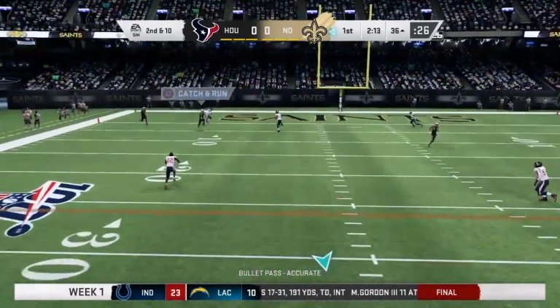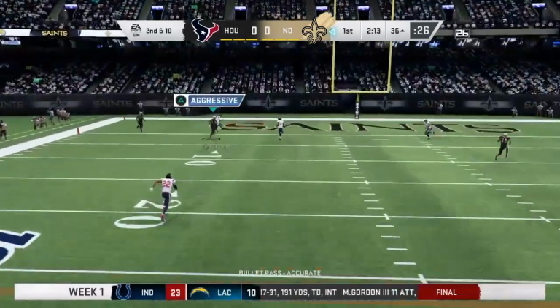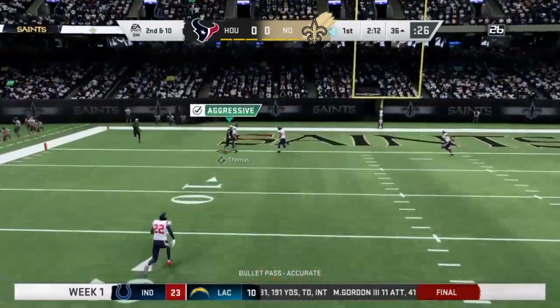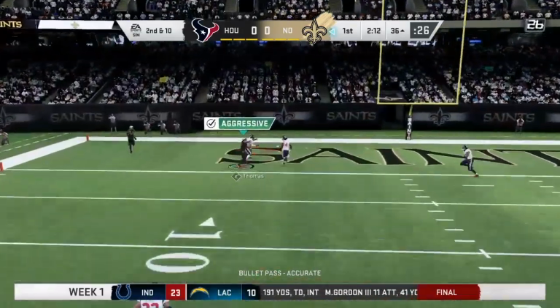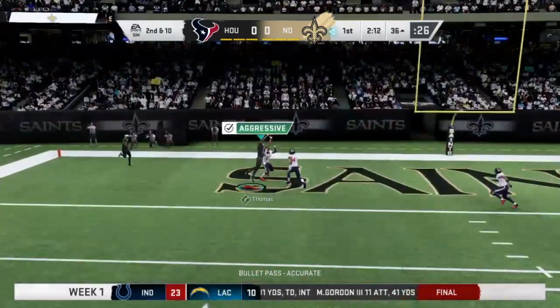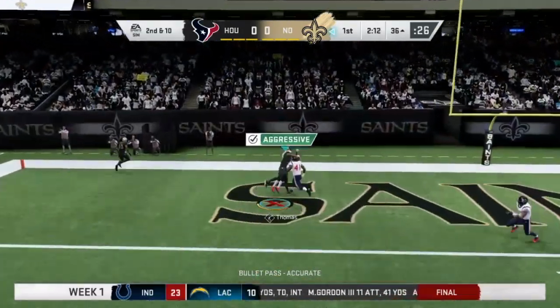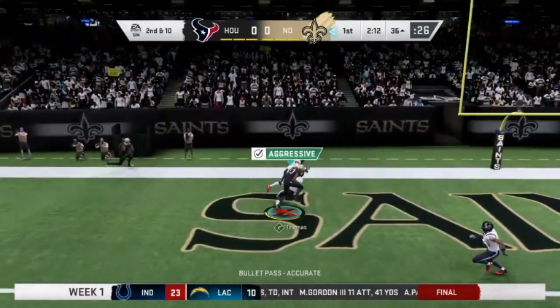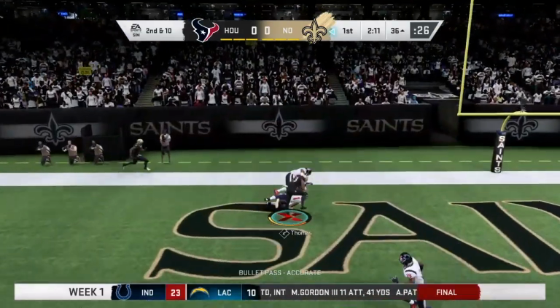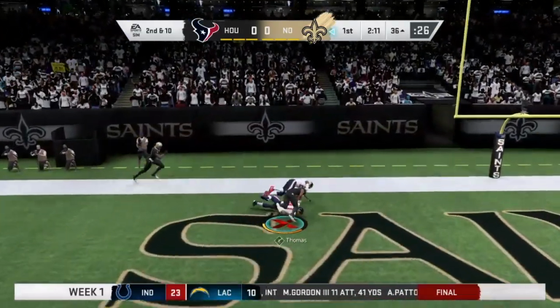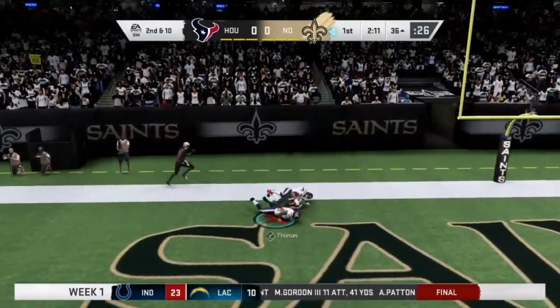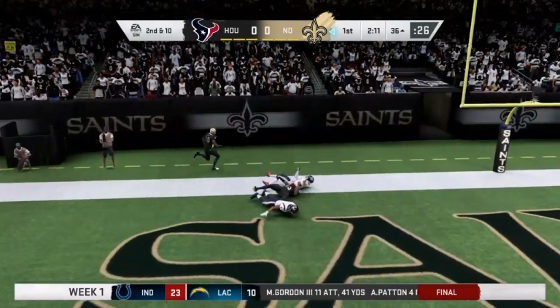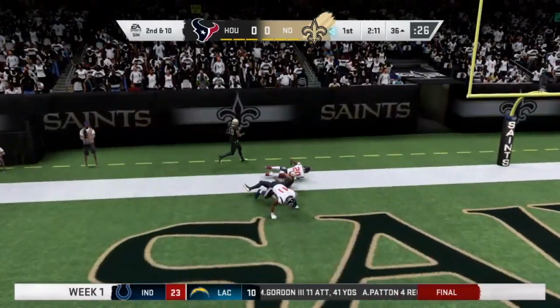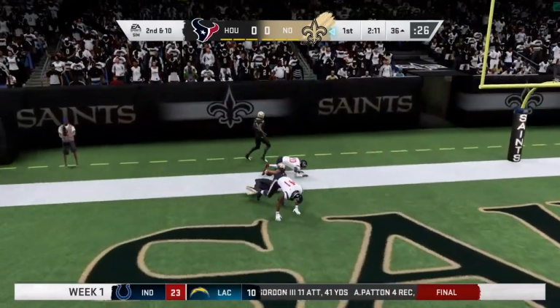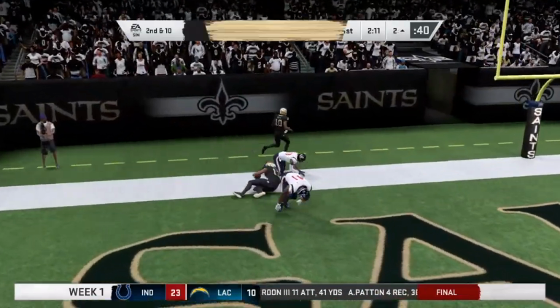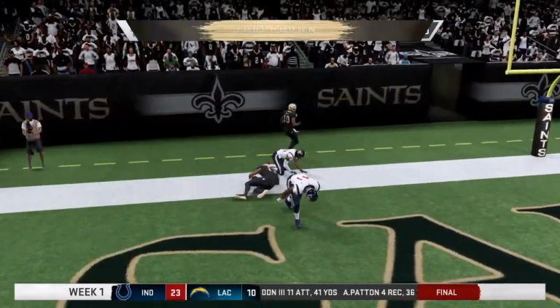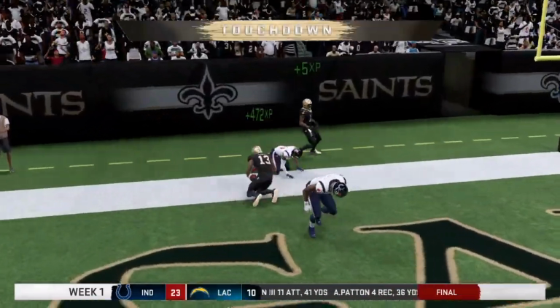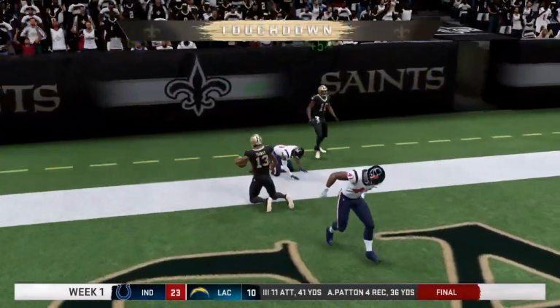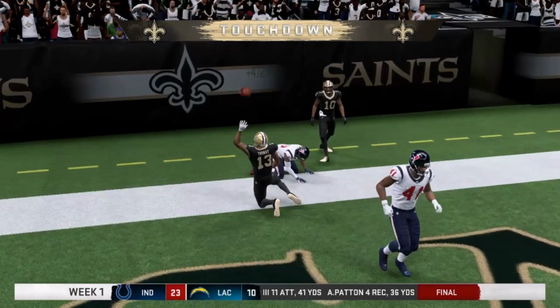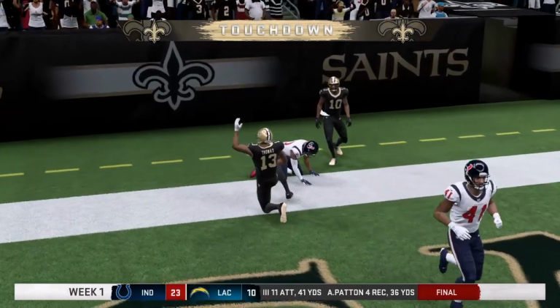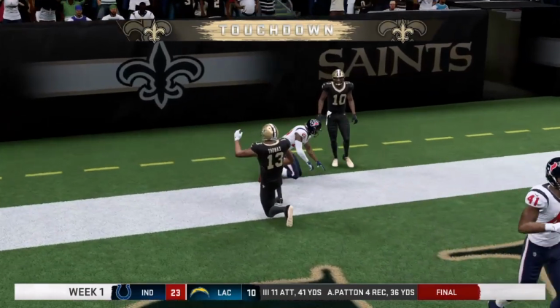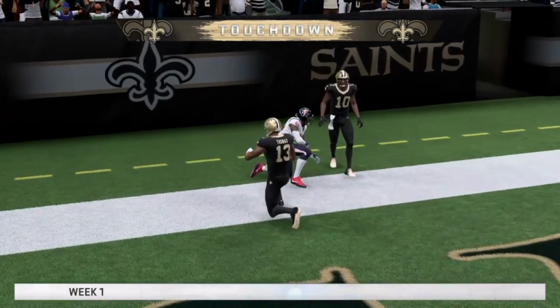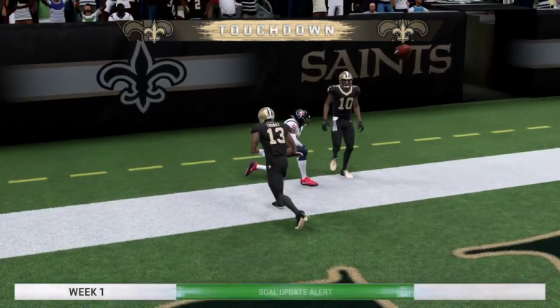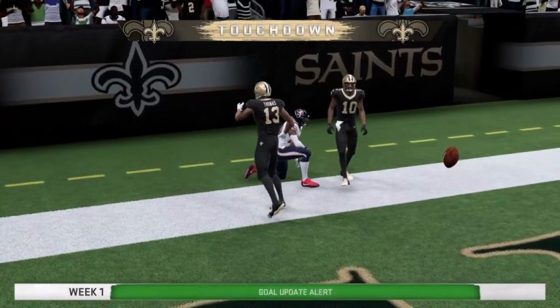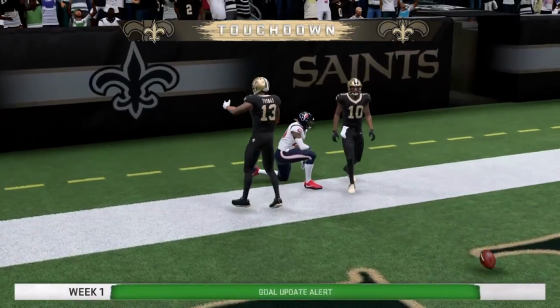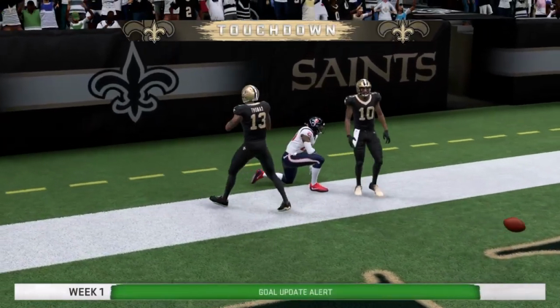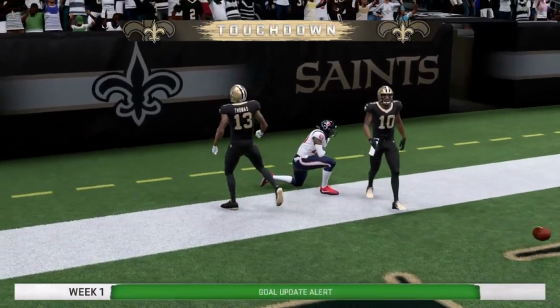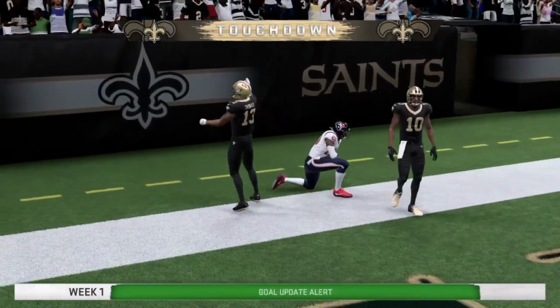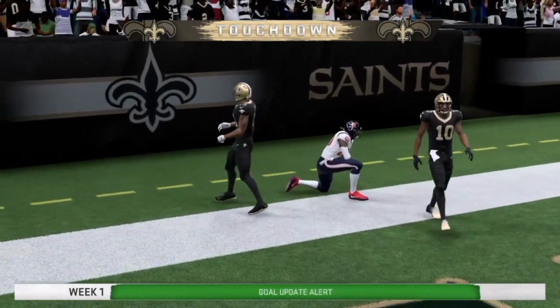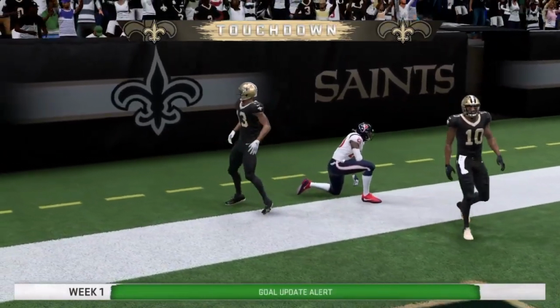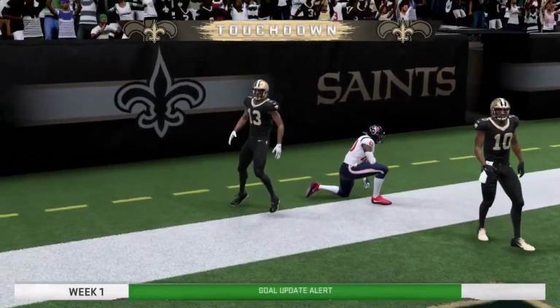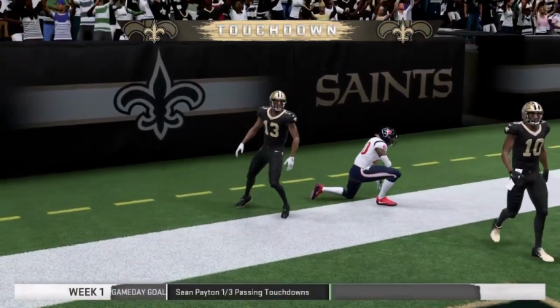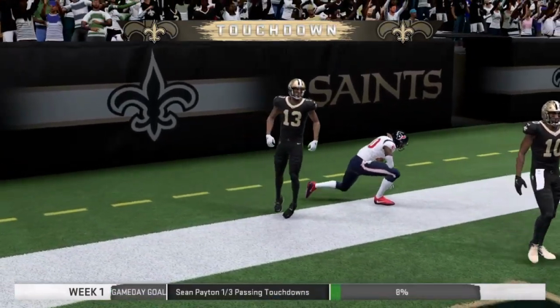They didn't get one there, but you get the feeling they keep making plays. Got him in. Open. It's Thomas. It's a touchdown for New Orleans.